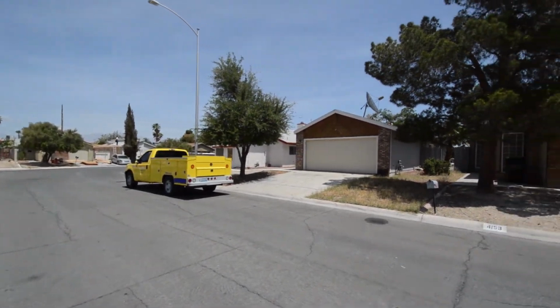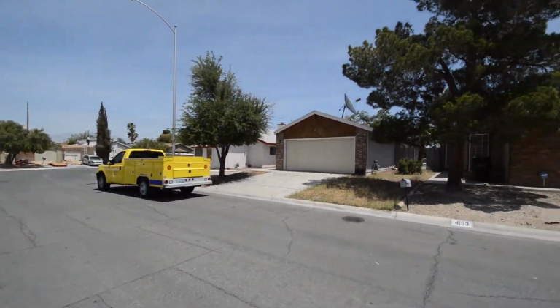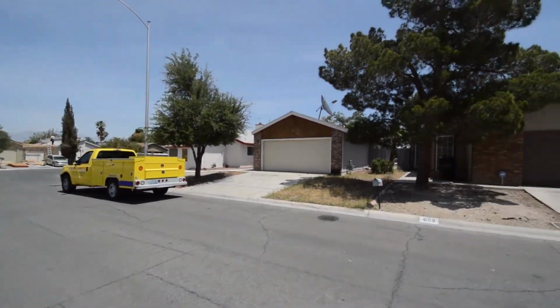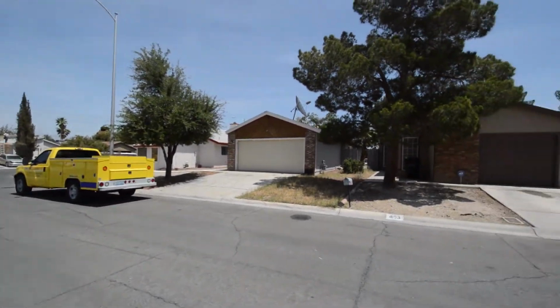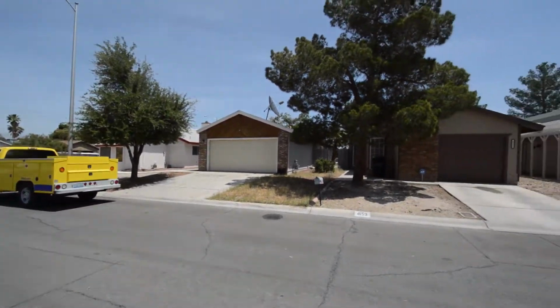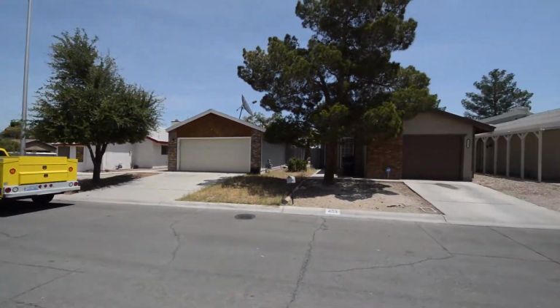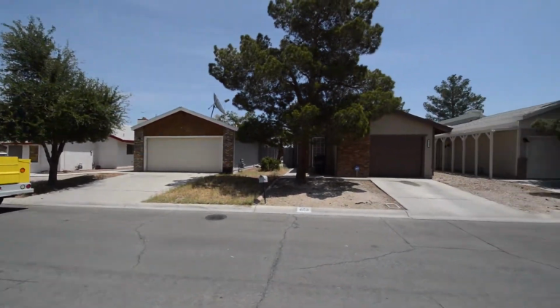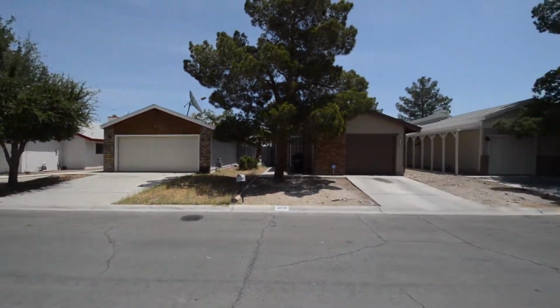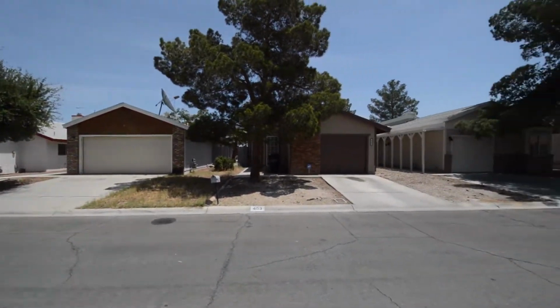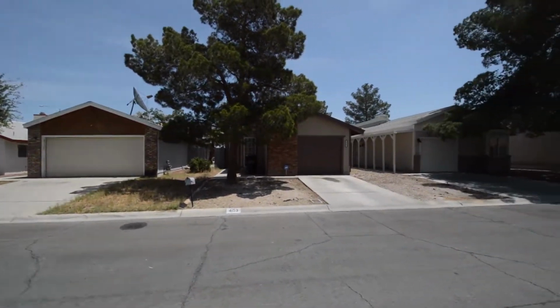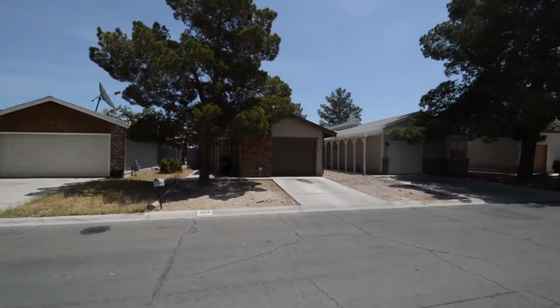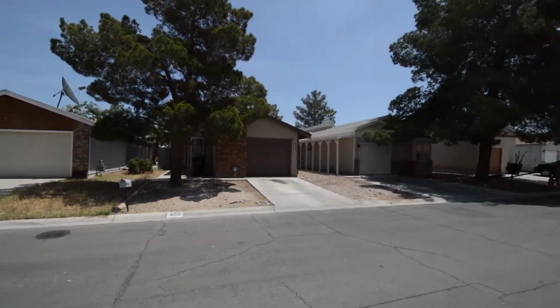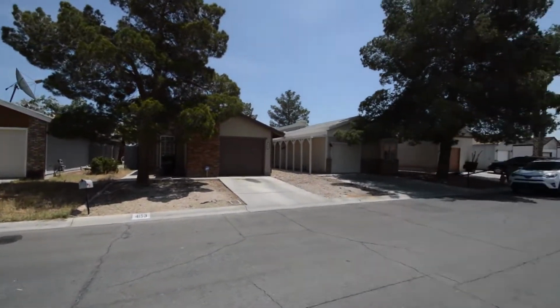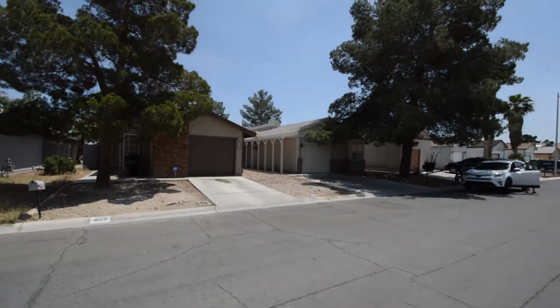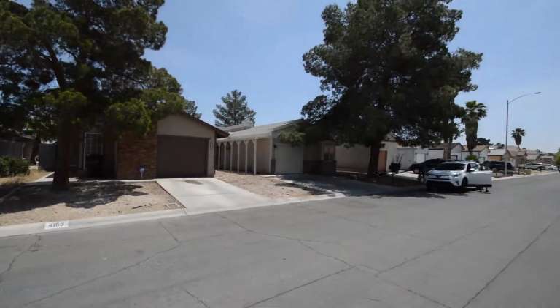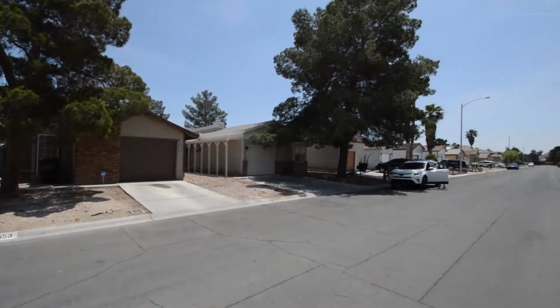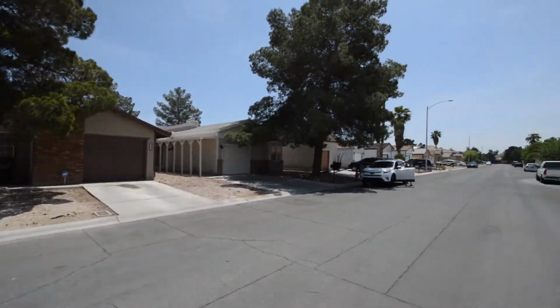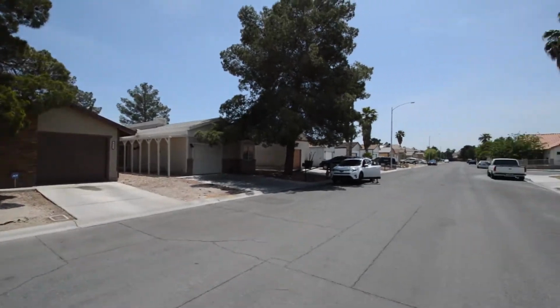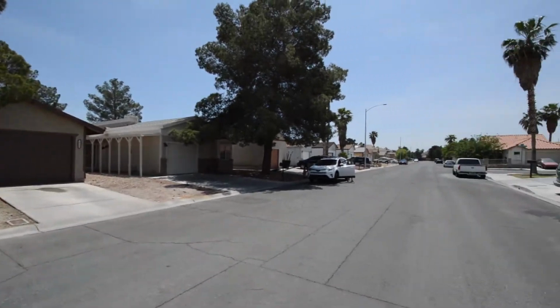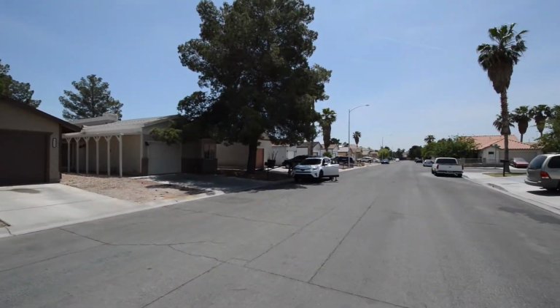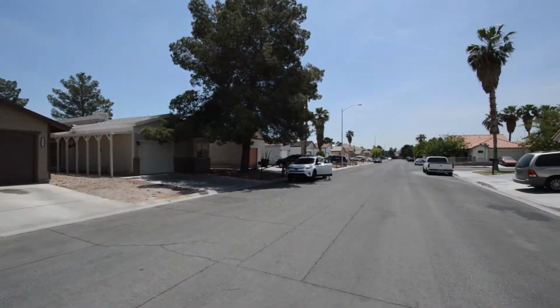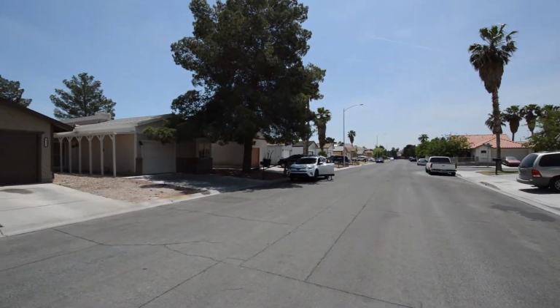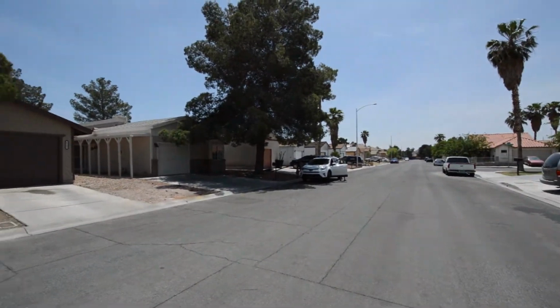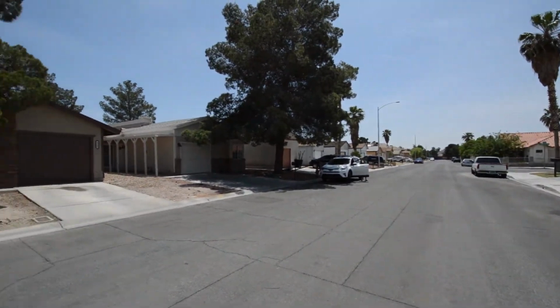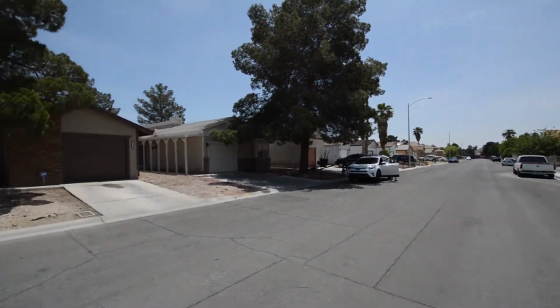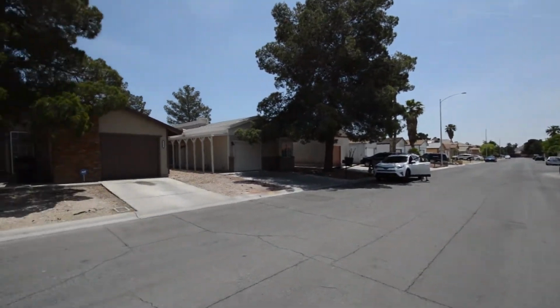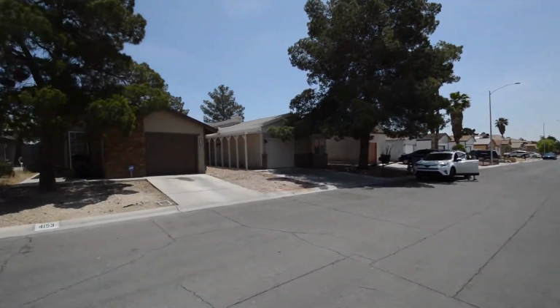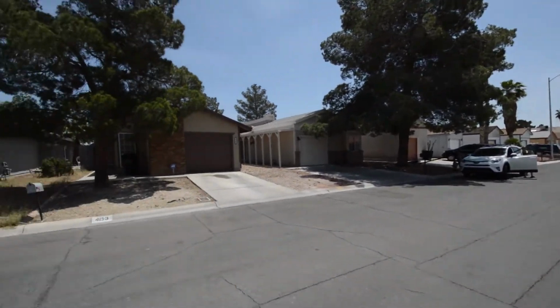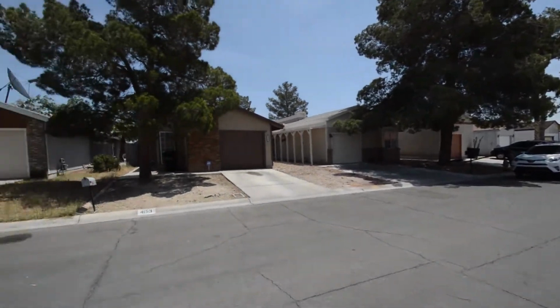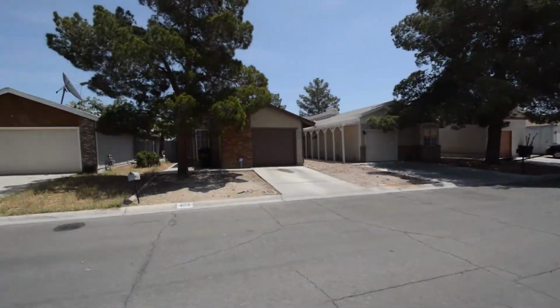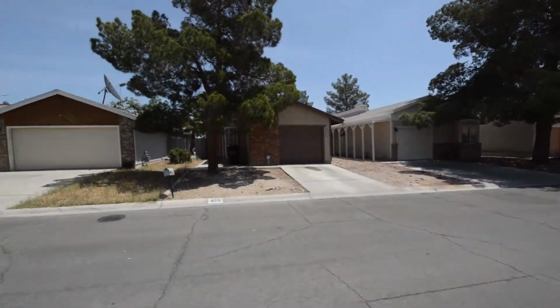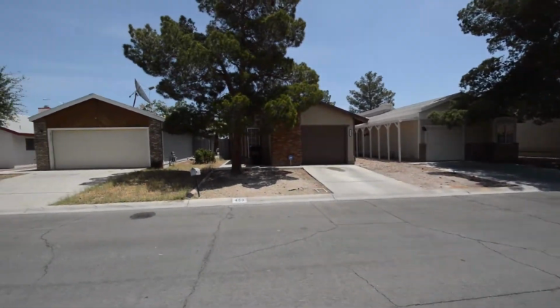The home features four bedrooms, two bathrooms, an open floor plan, and an attached one-car garage.